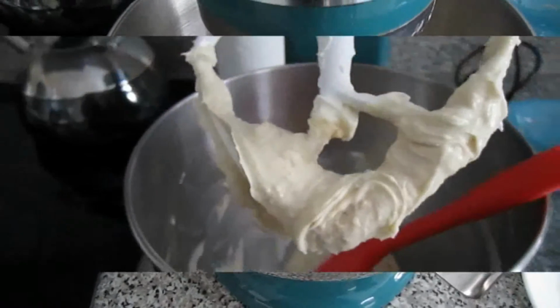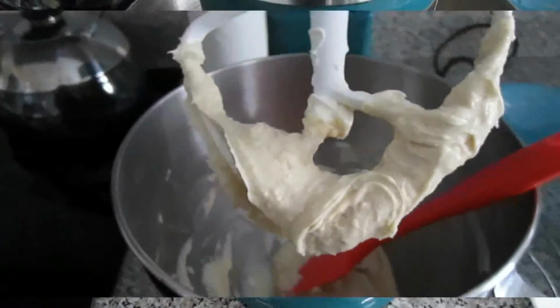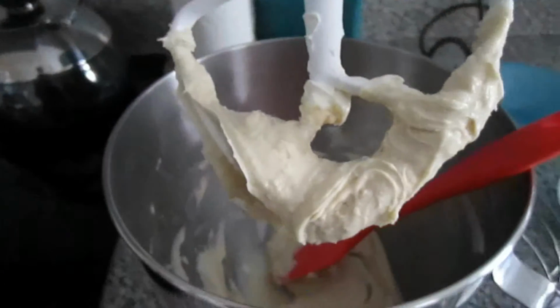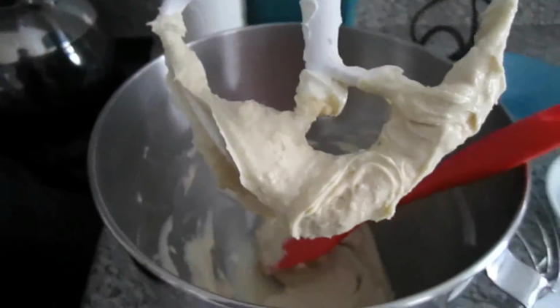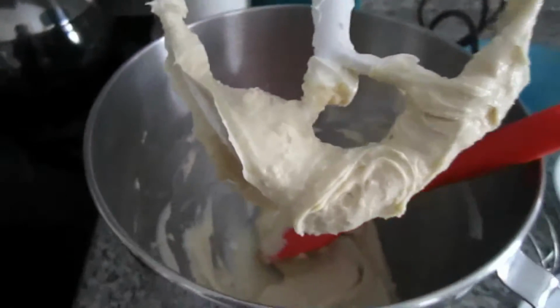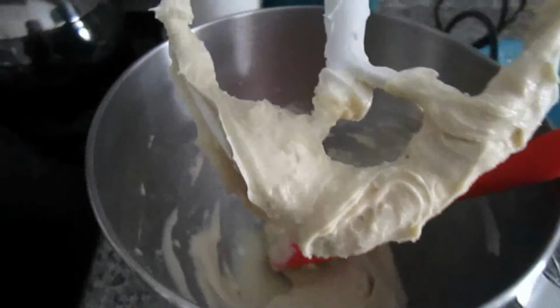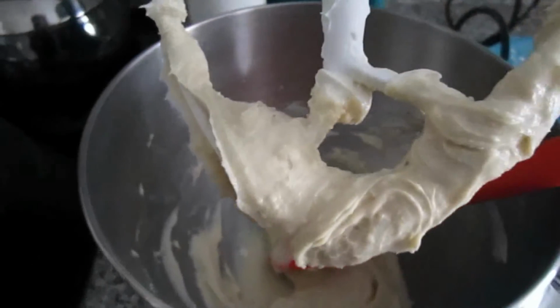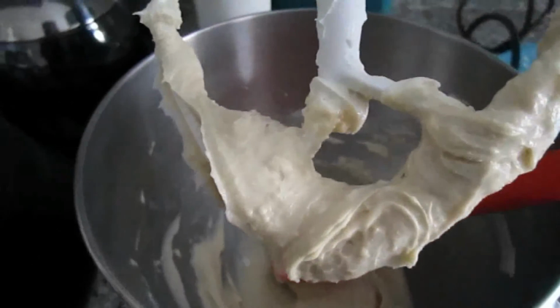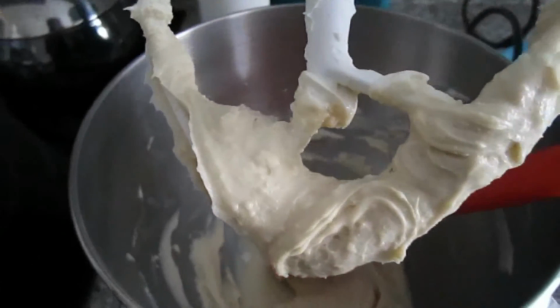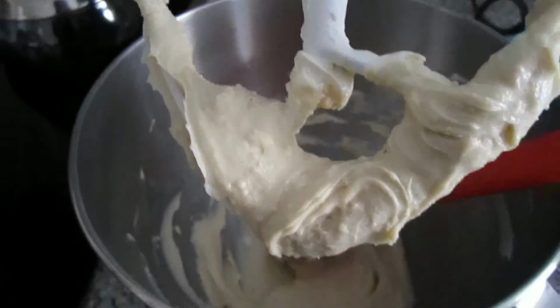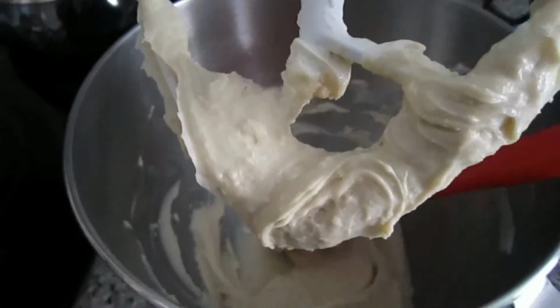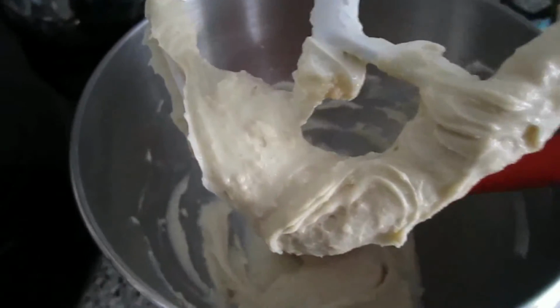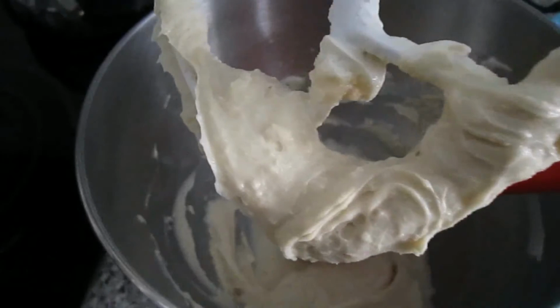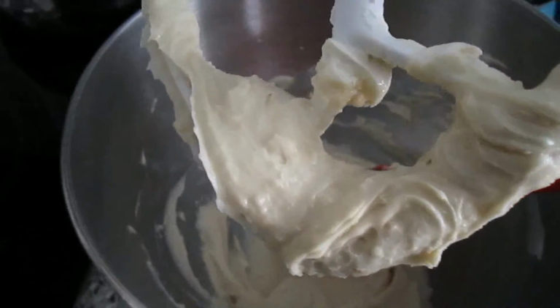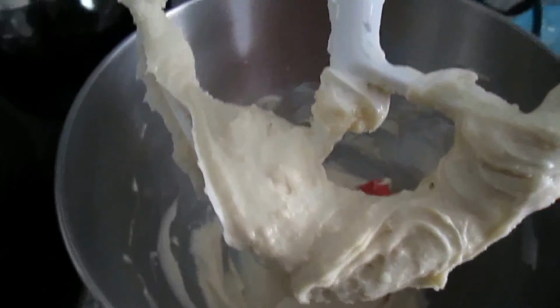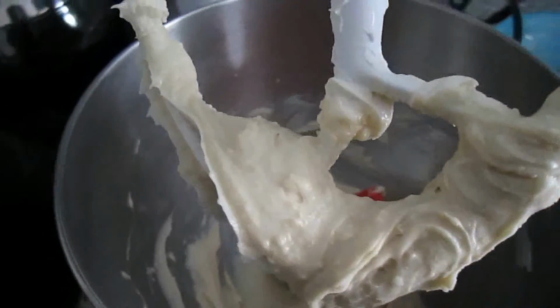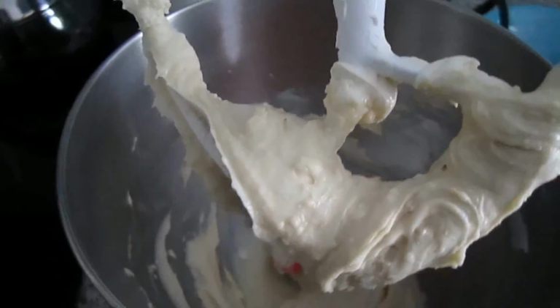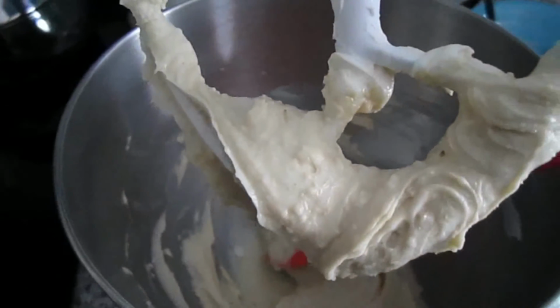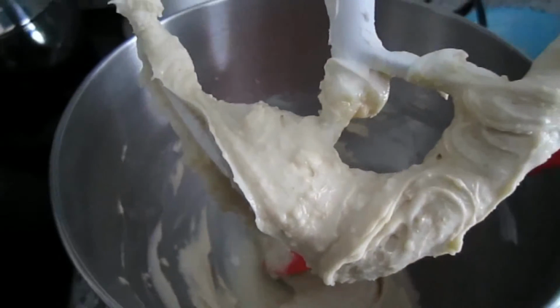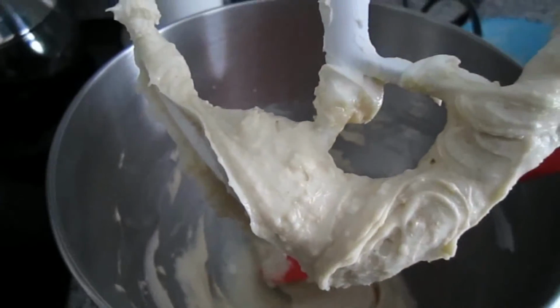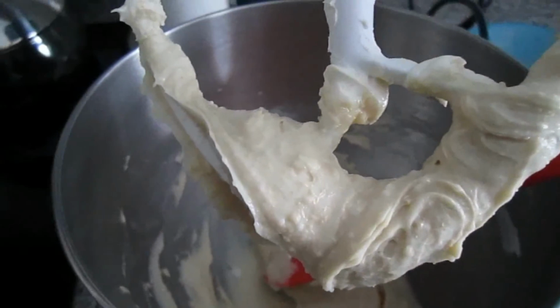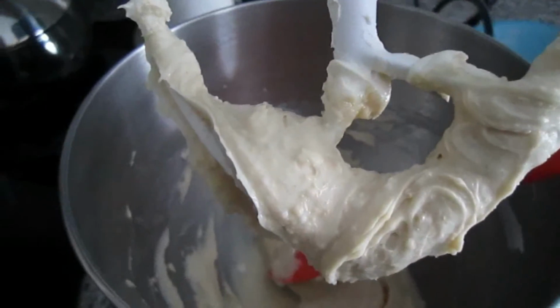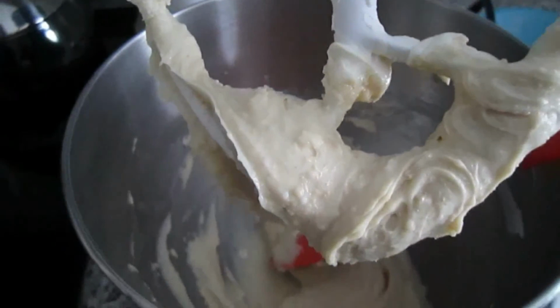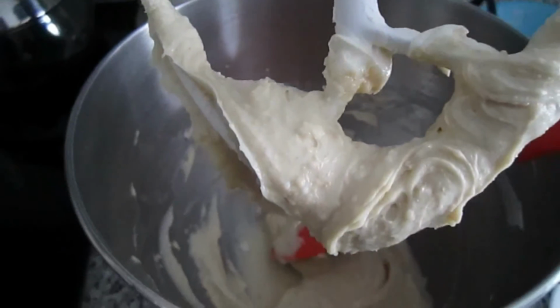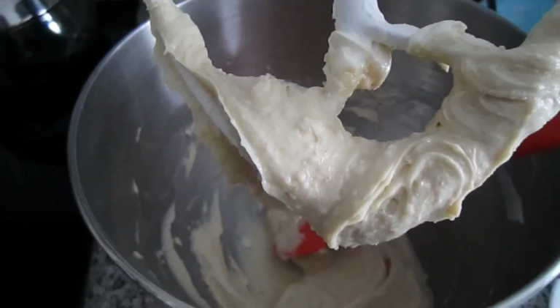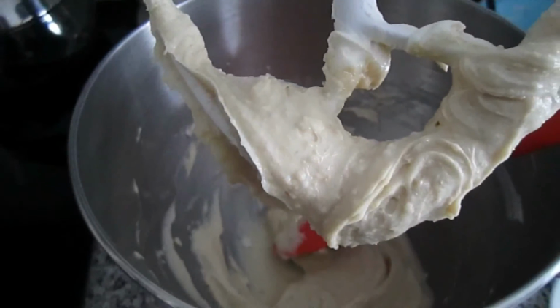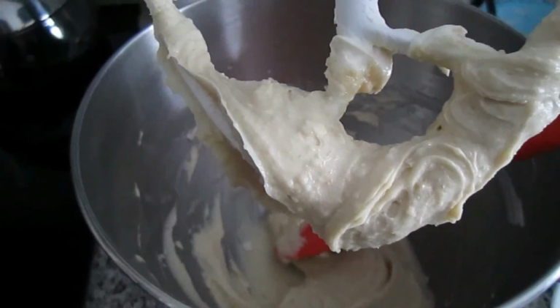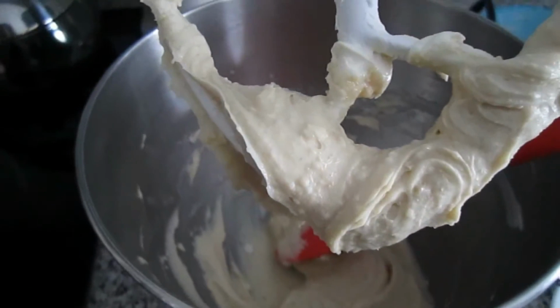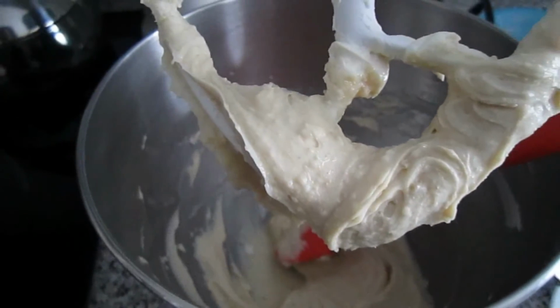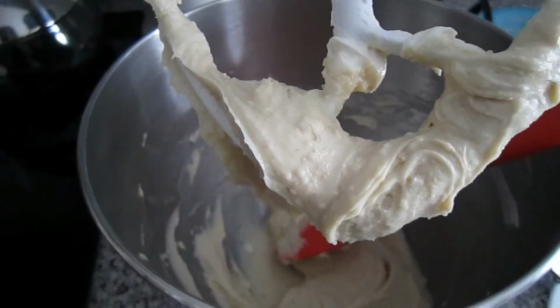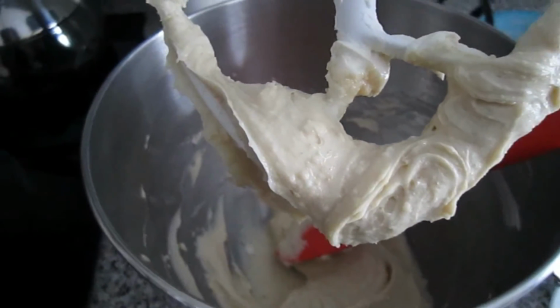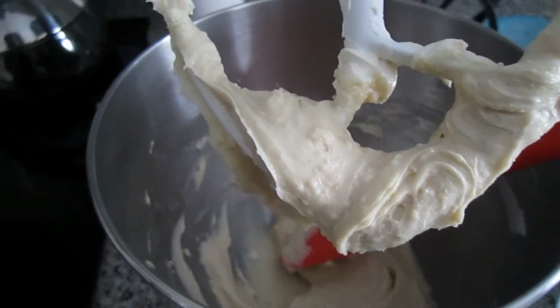And then you're going to add the vanilla and the chocolate chips.